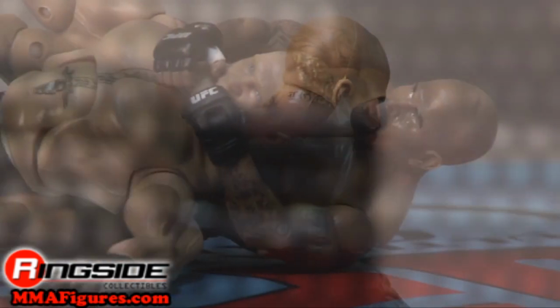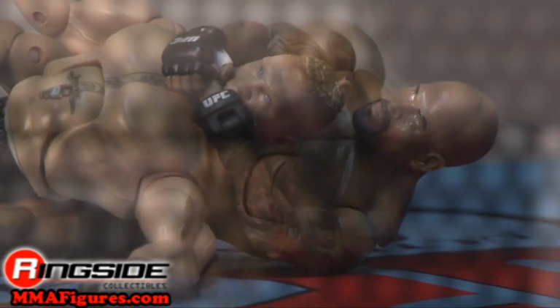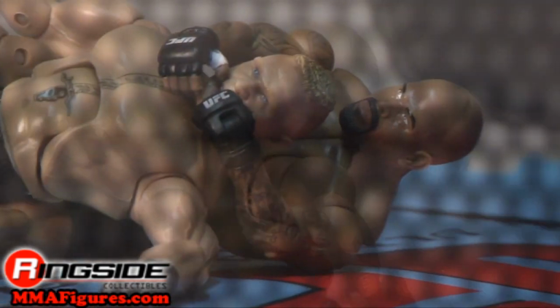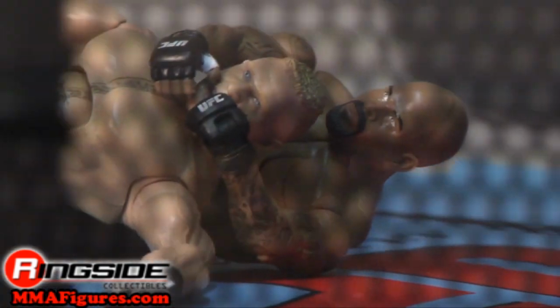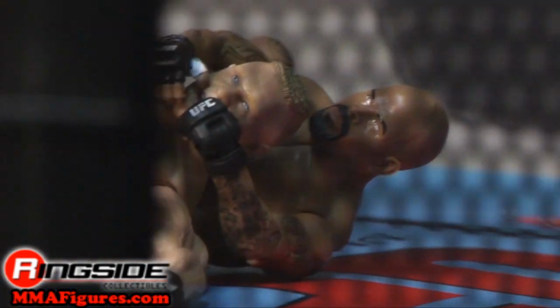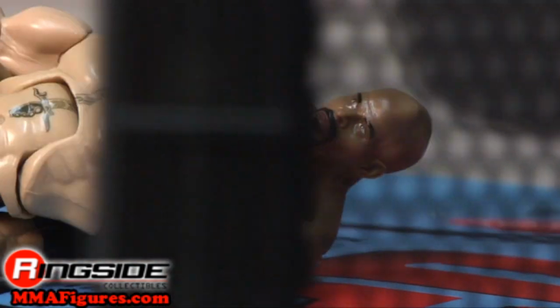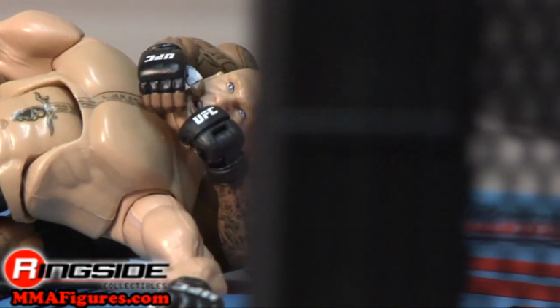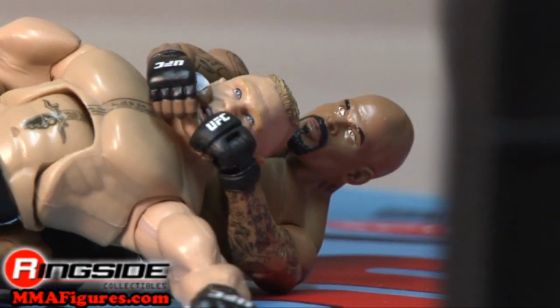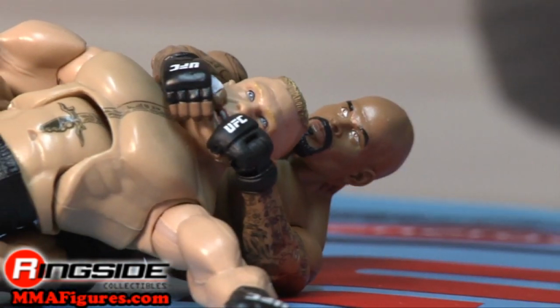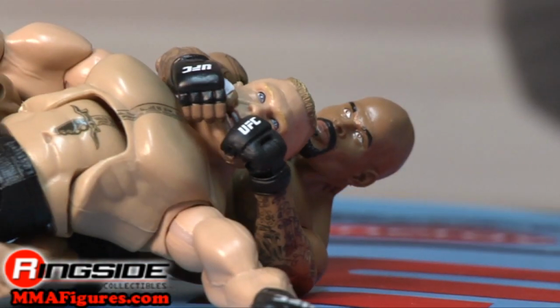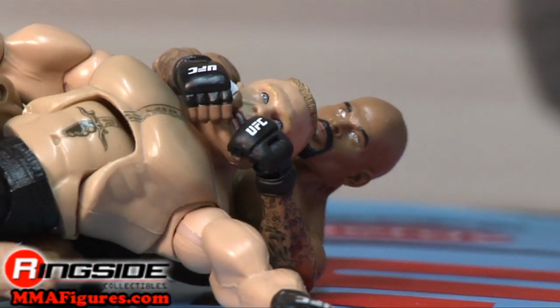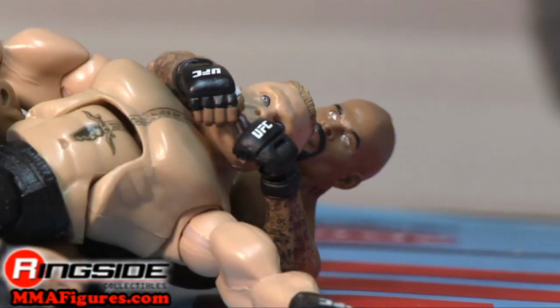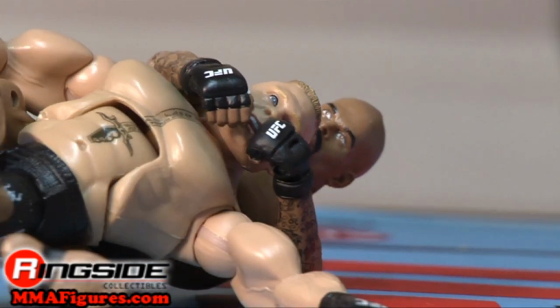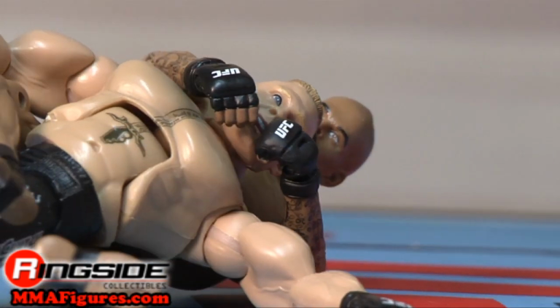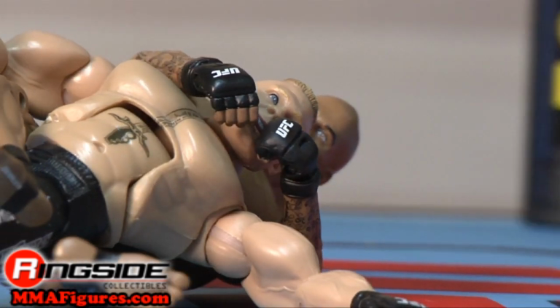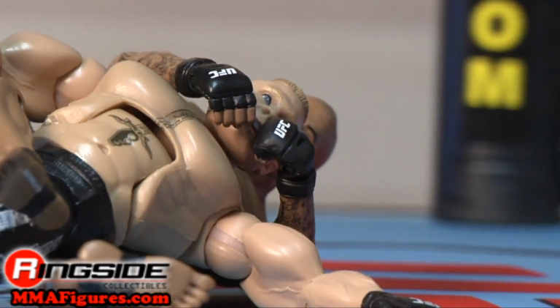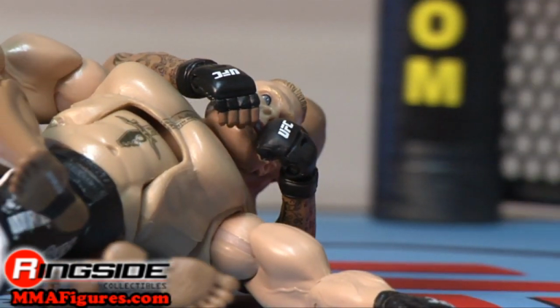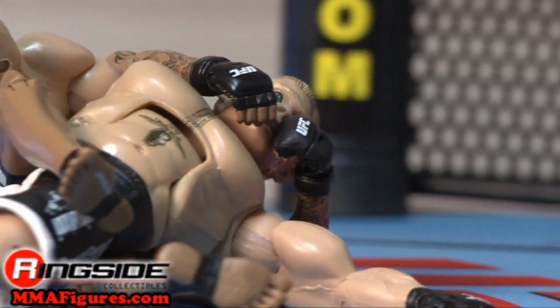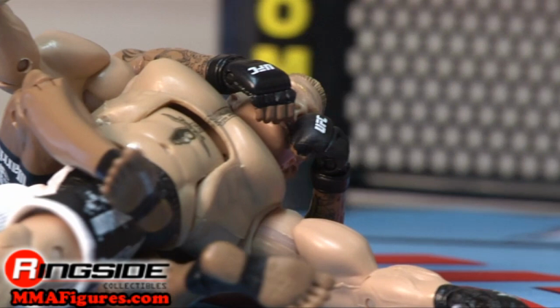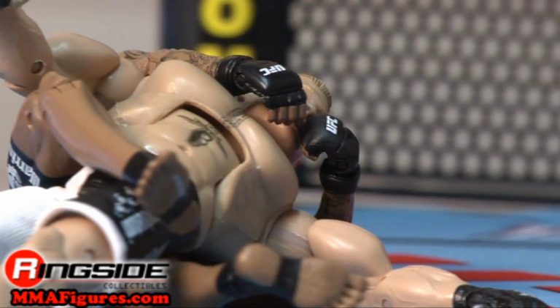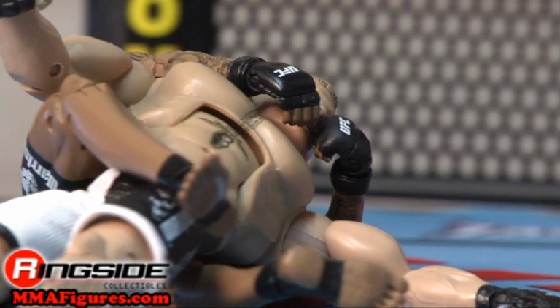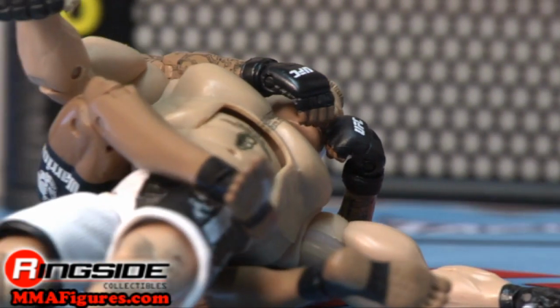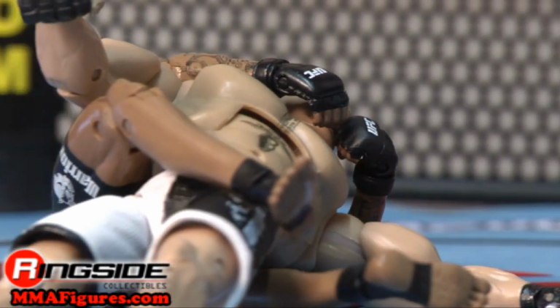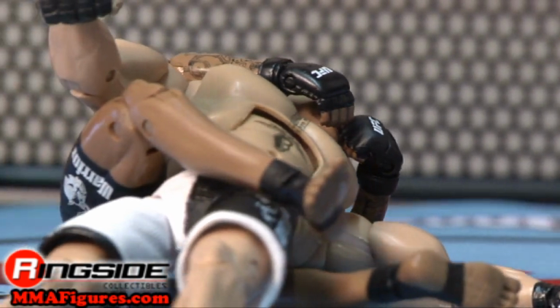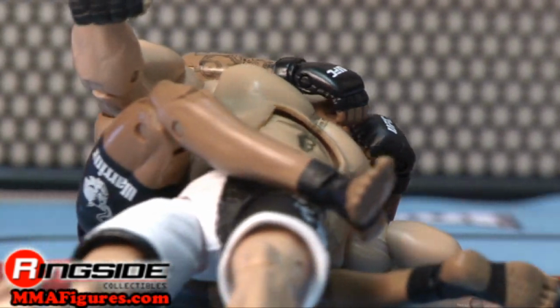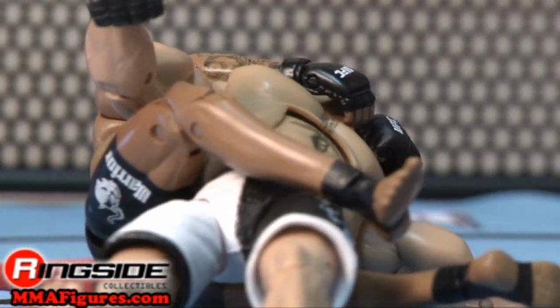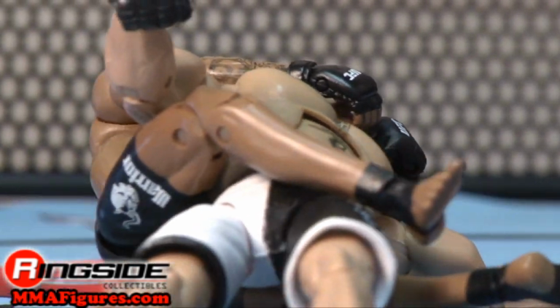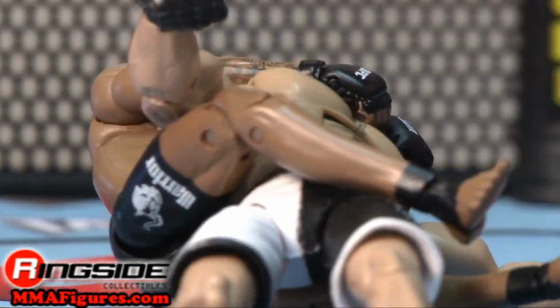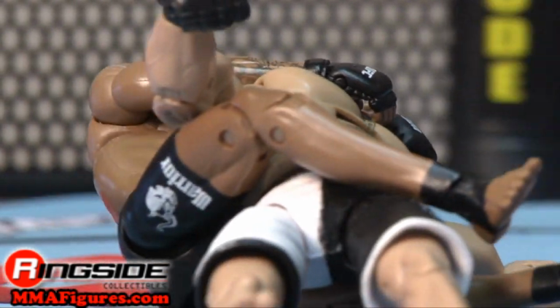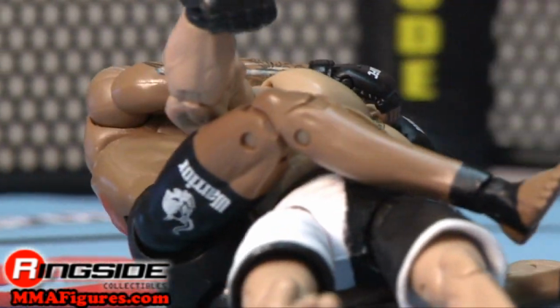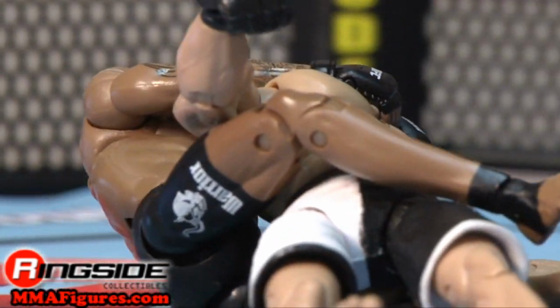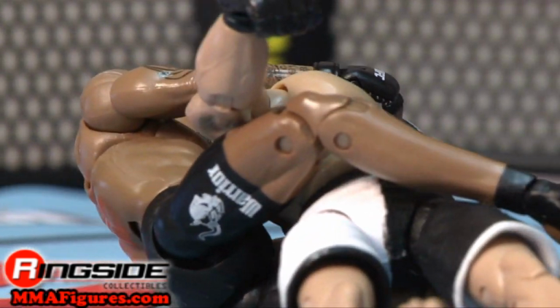Check out Ringside Collectibles at MMAfigures.com for all the newest mixed martial arts figures.